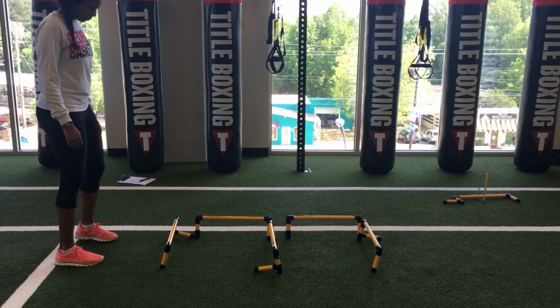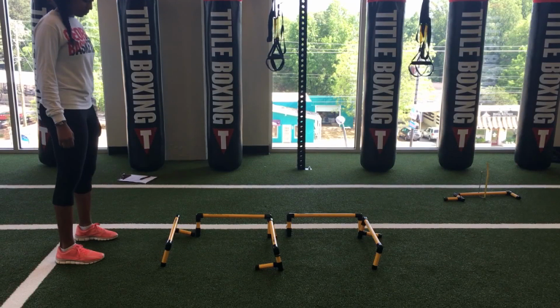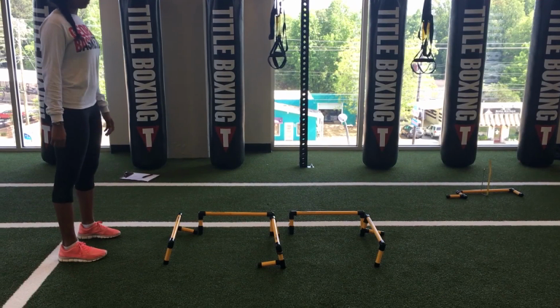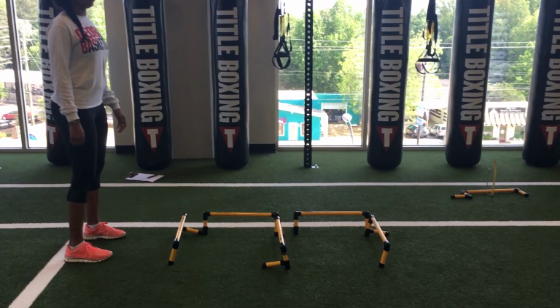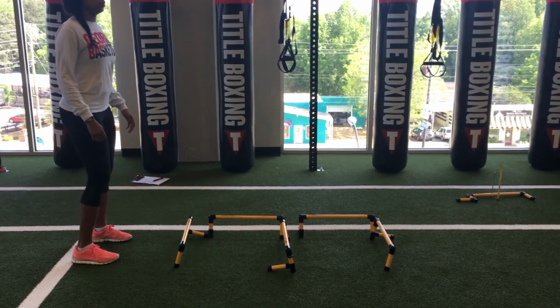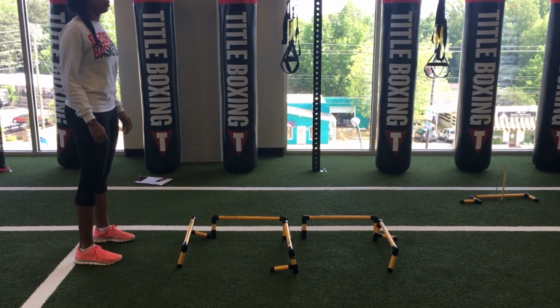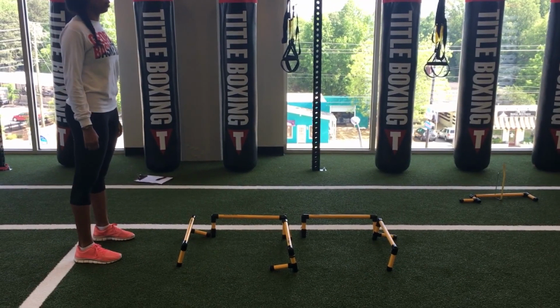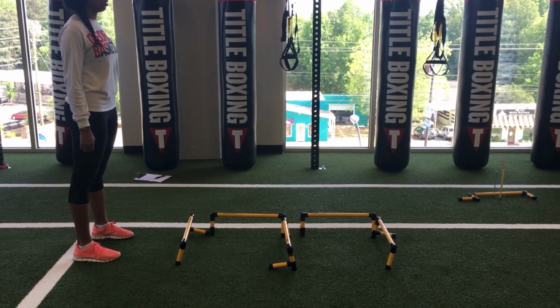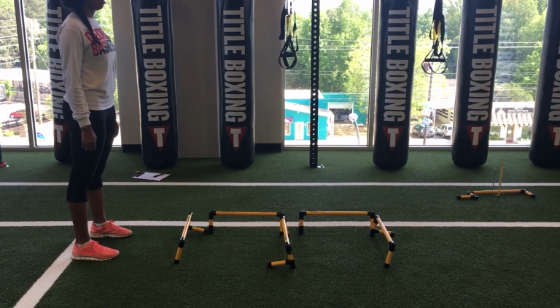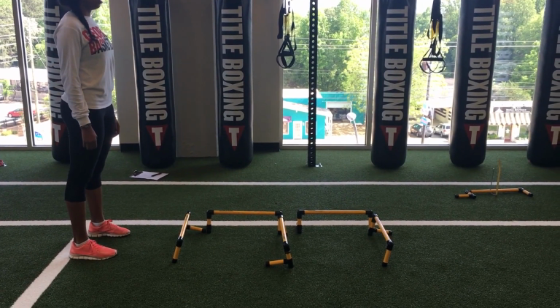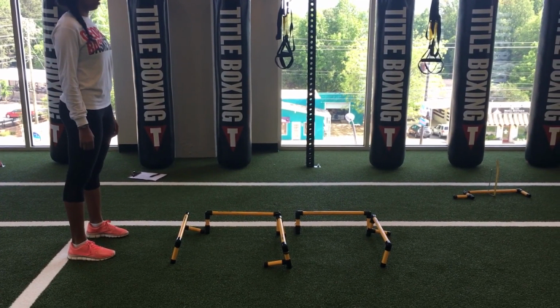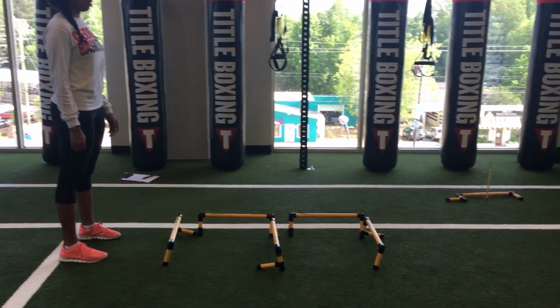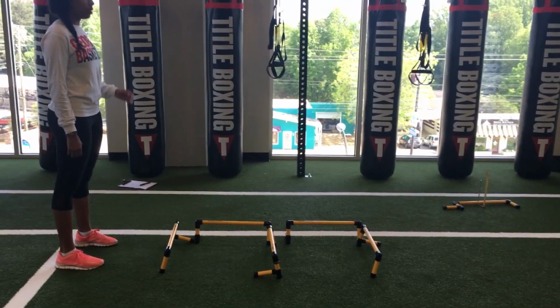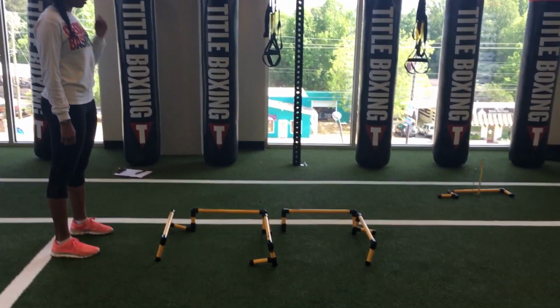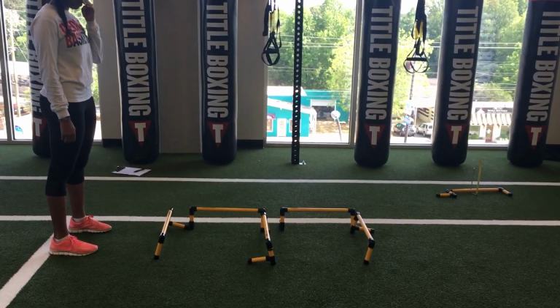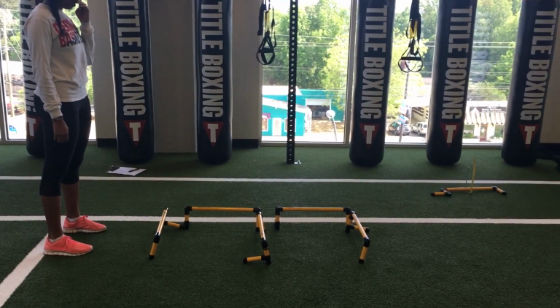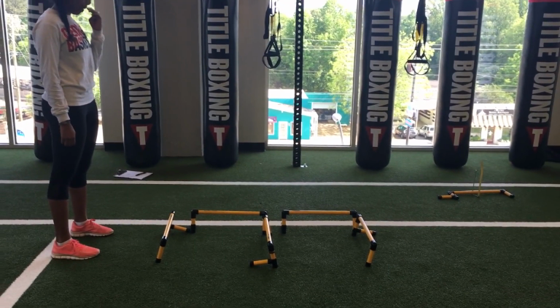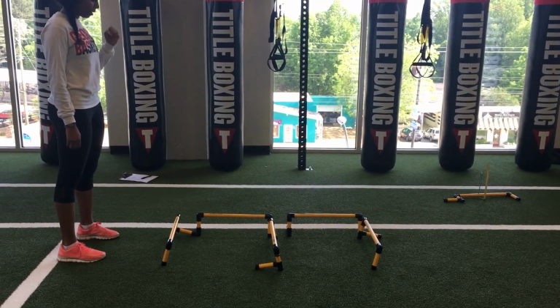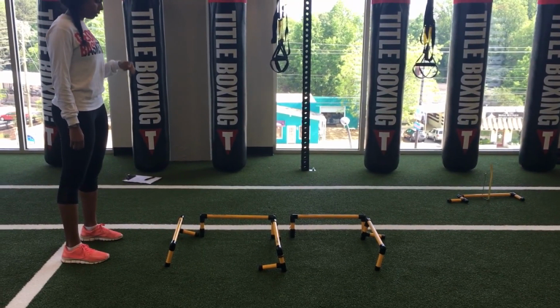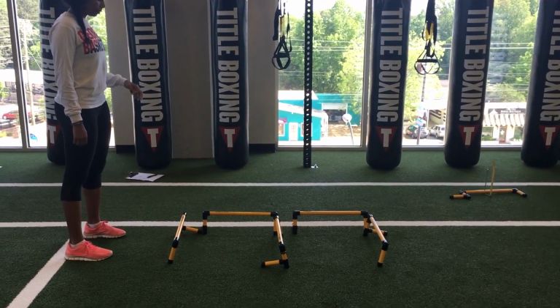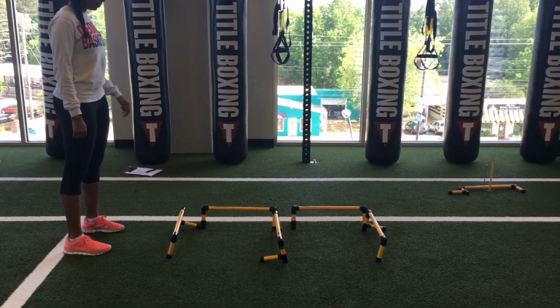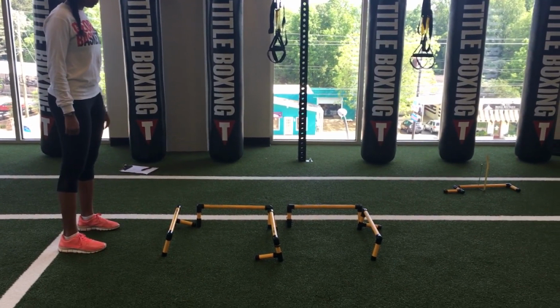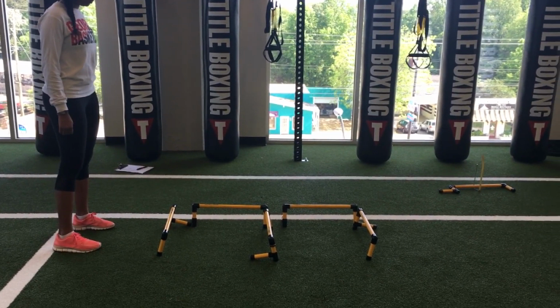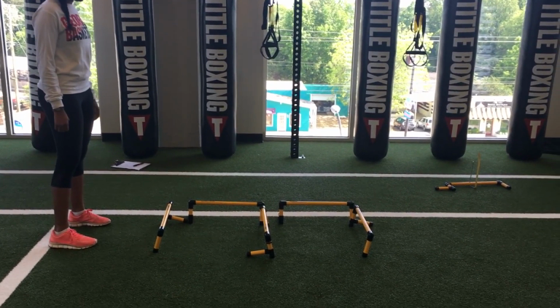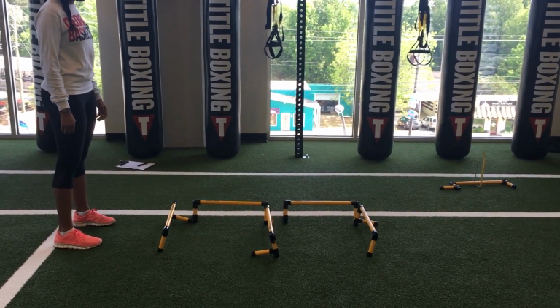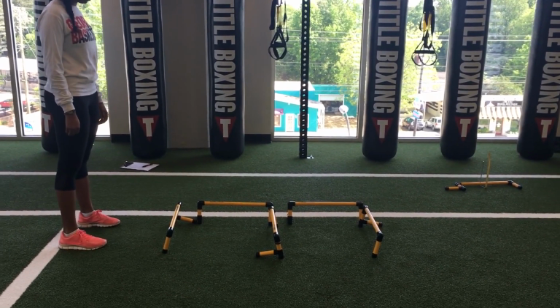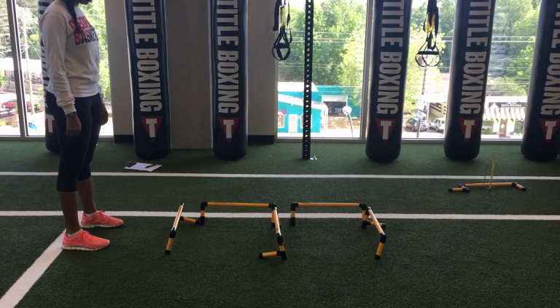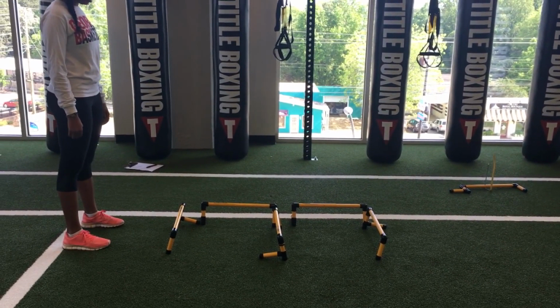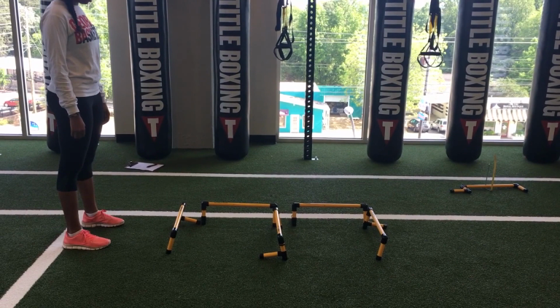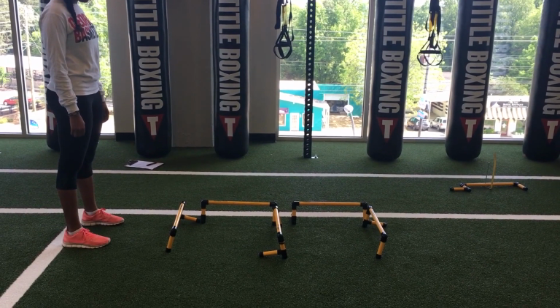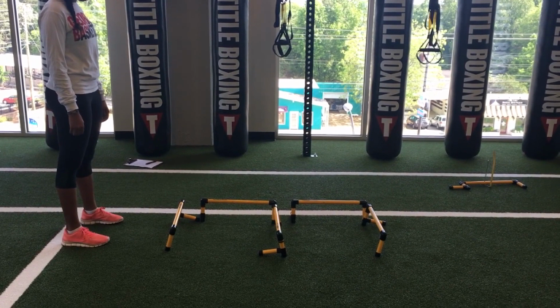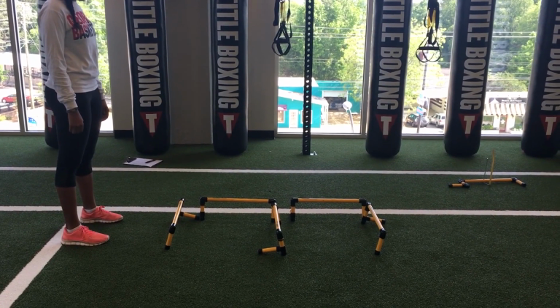This is a zigzag hurdle hop. You're going to take six hurdles and place them in an E position.